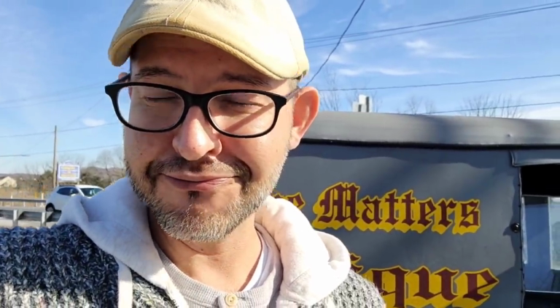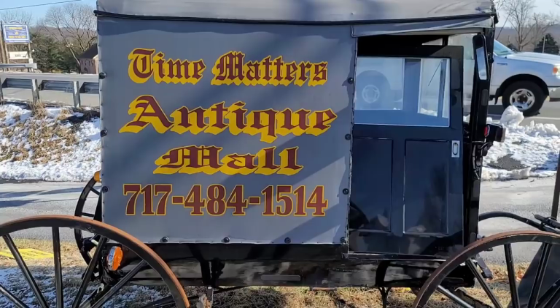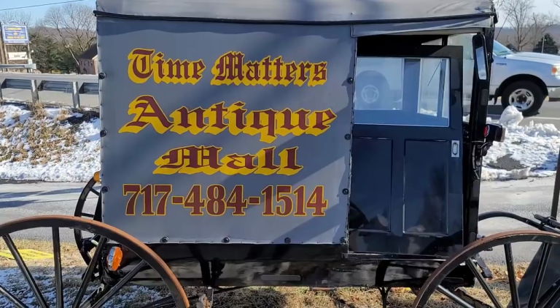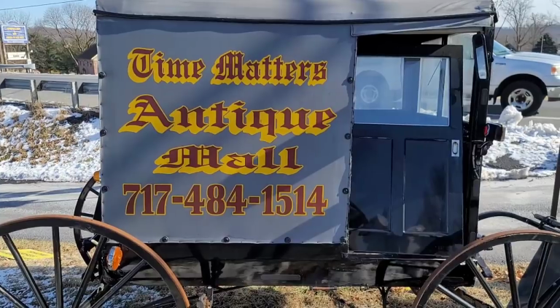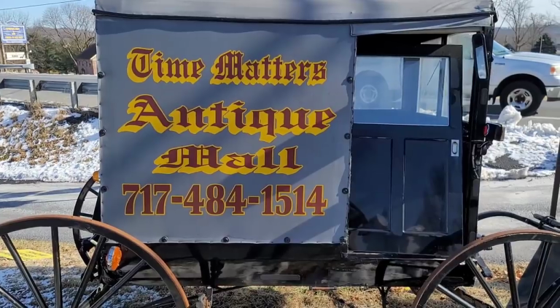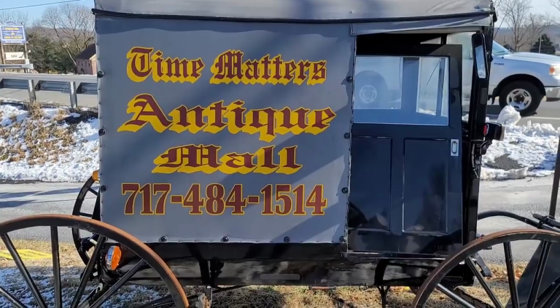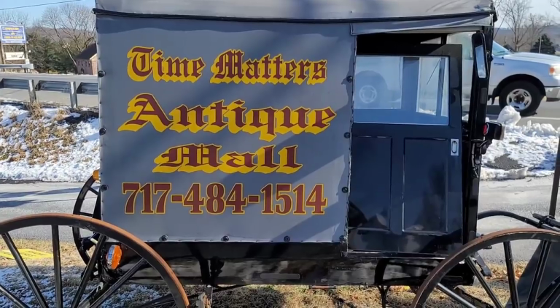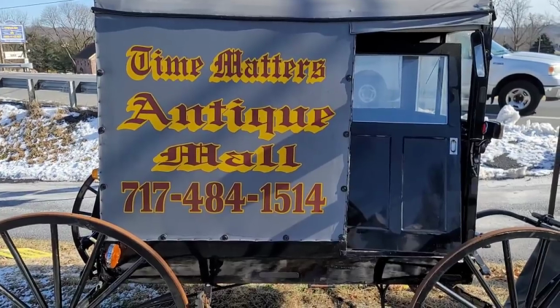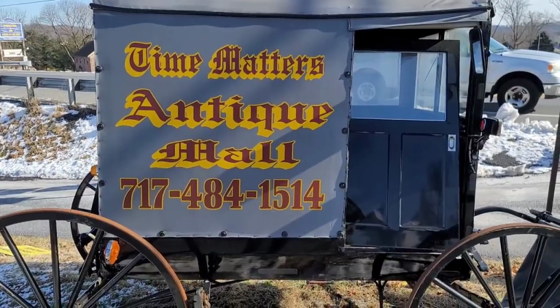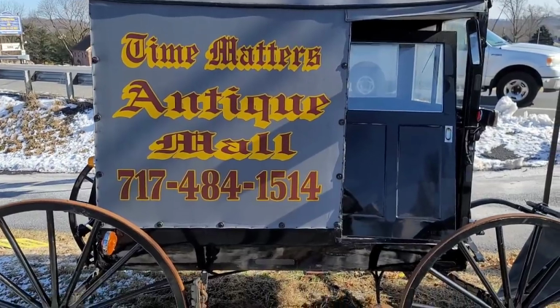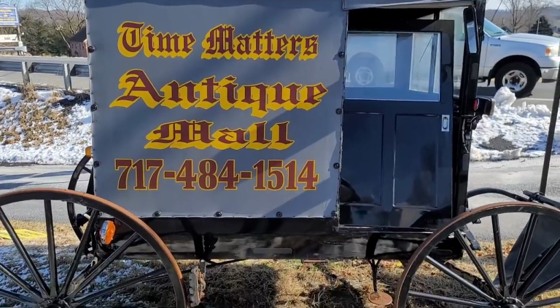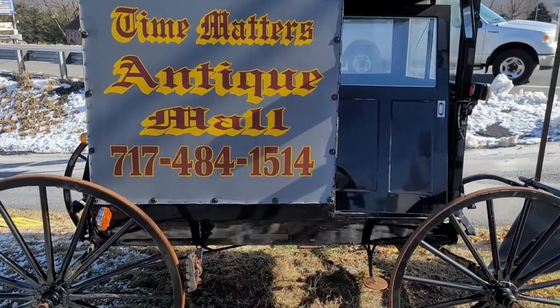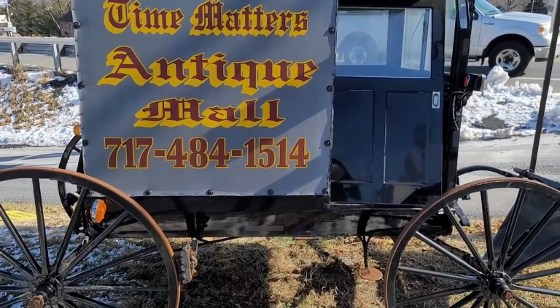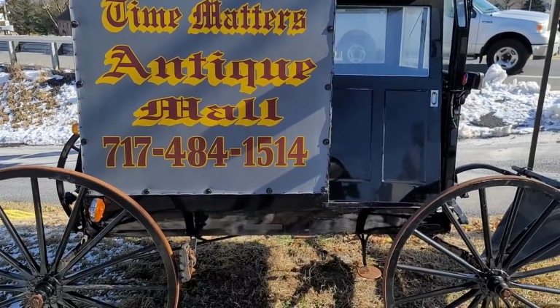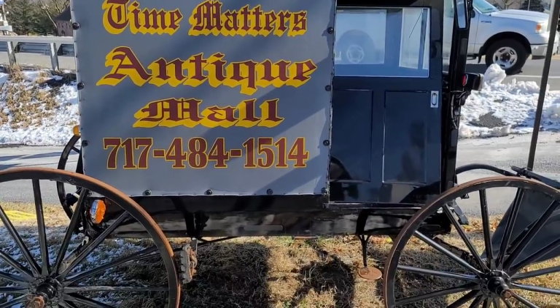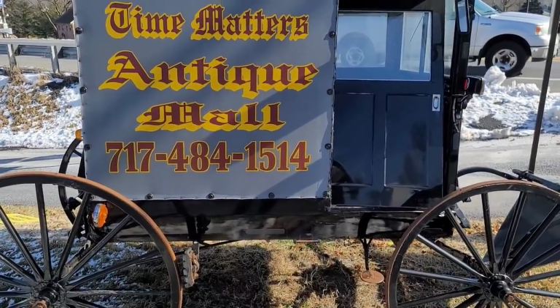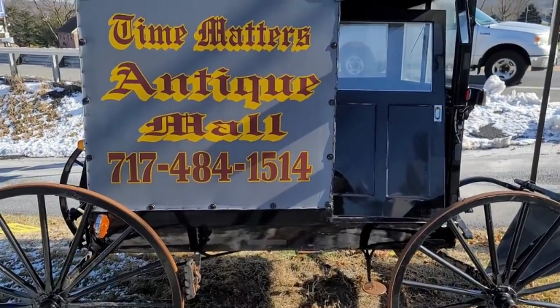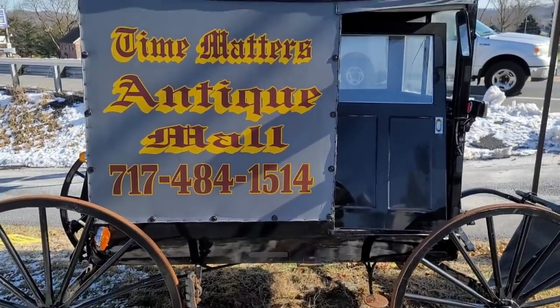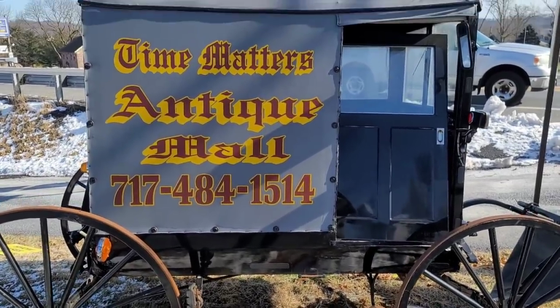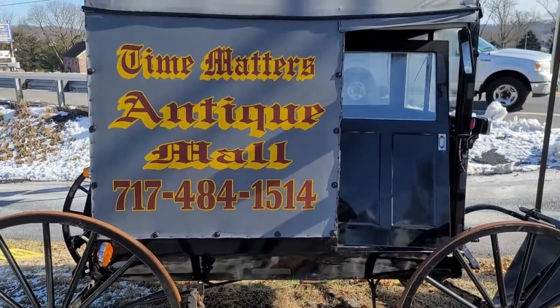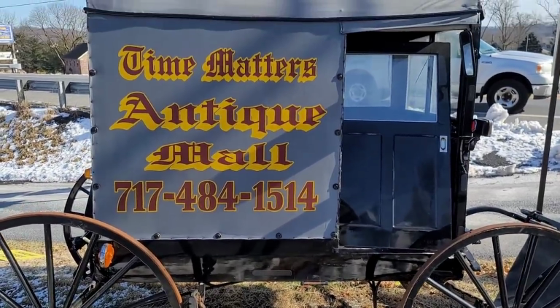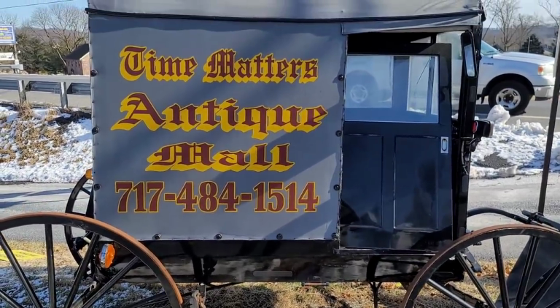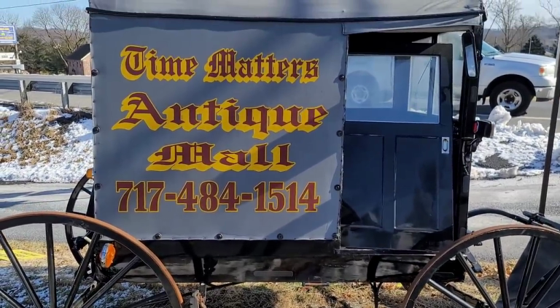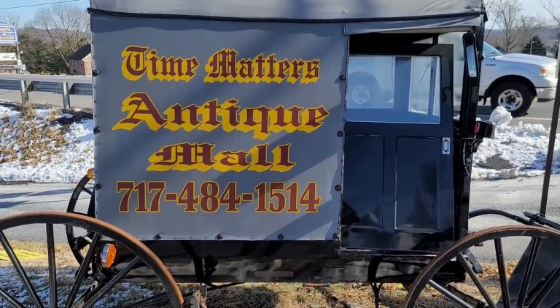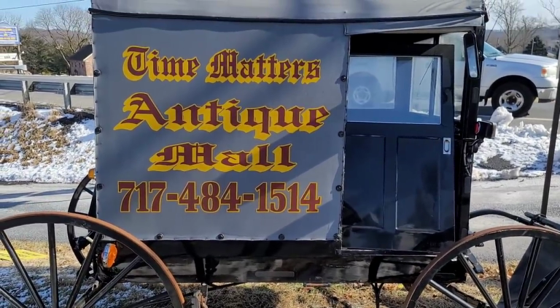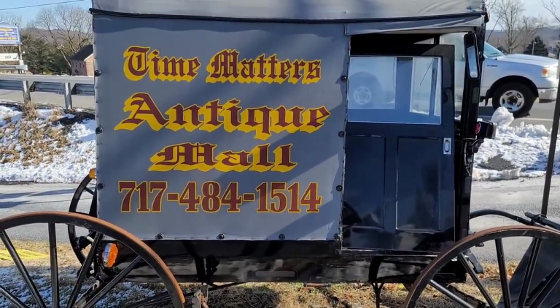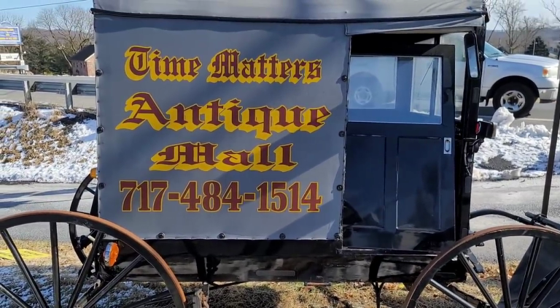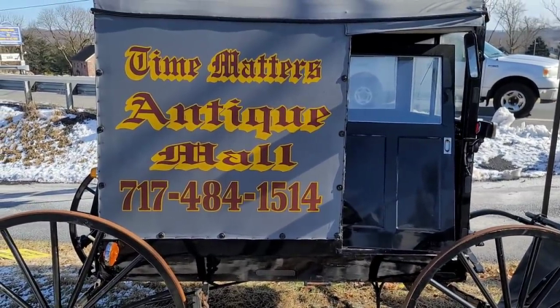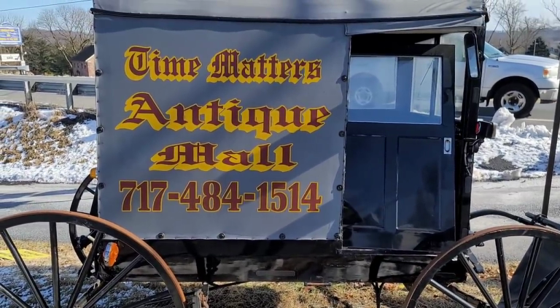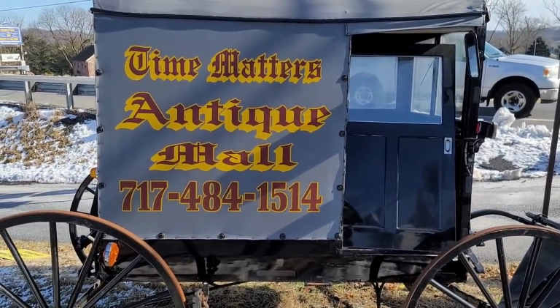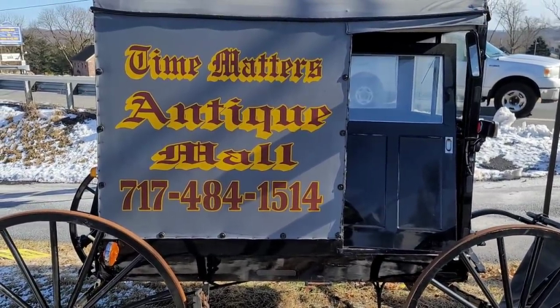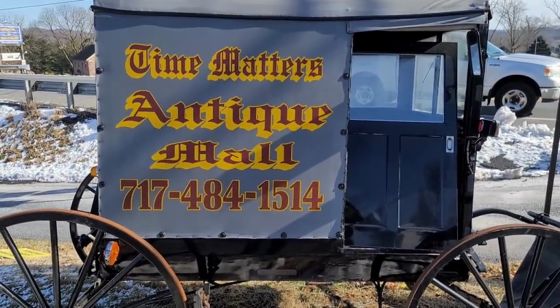There it is. Look at that cute little buggy with the advertisement on it. All right, let's get inside, guys.